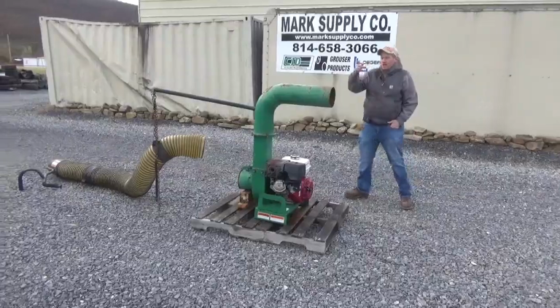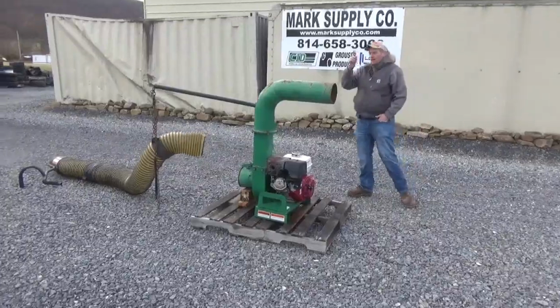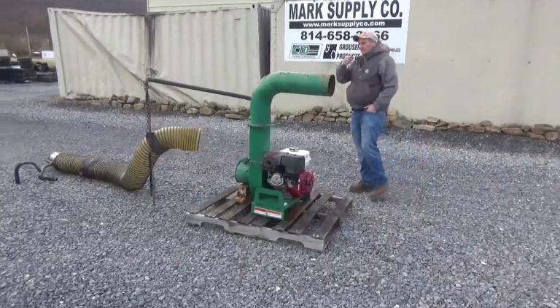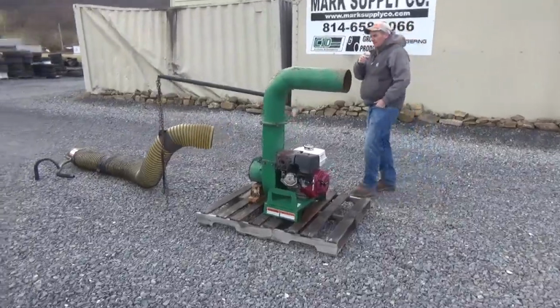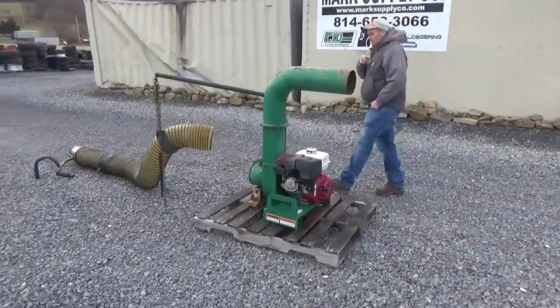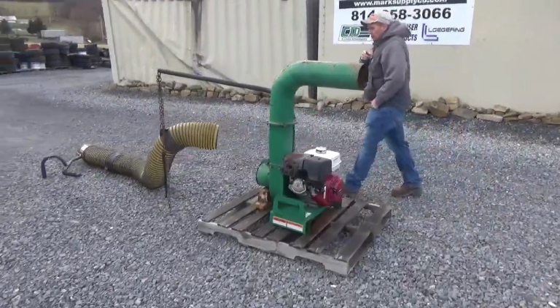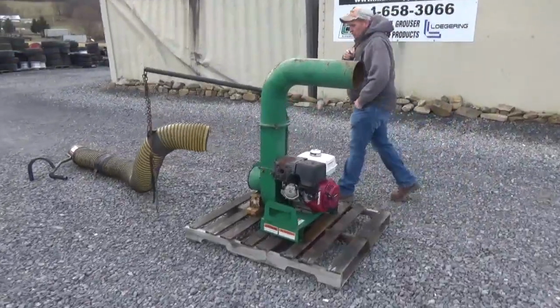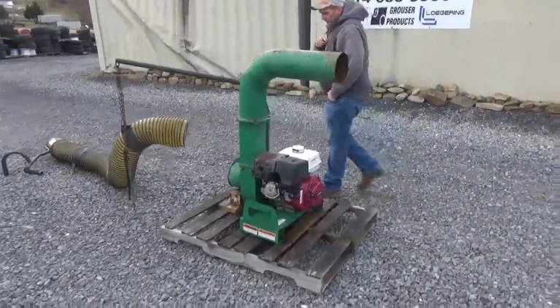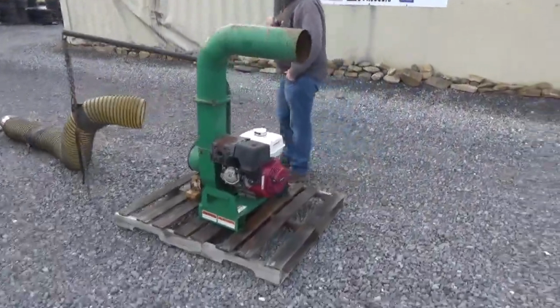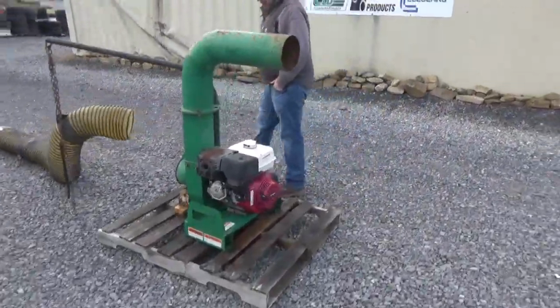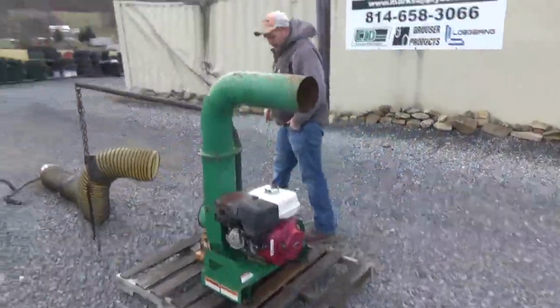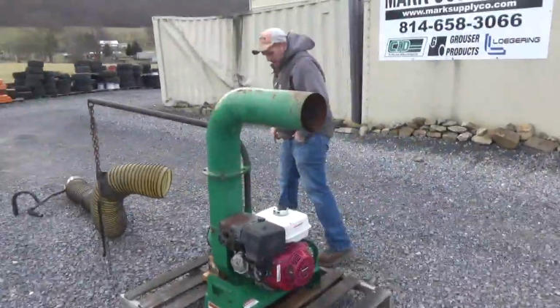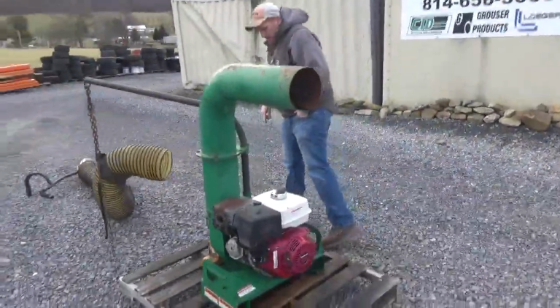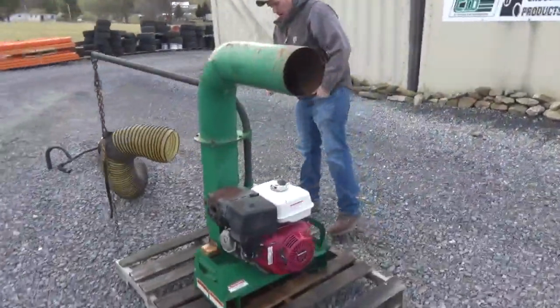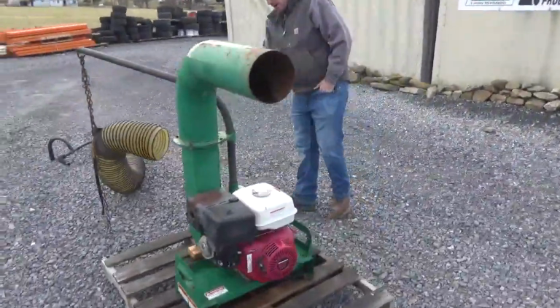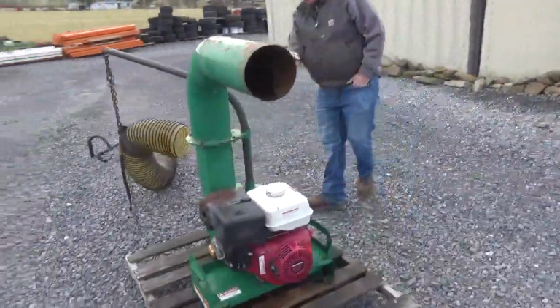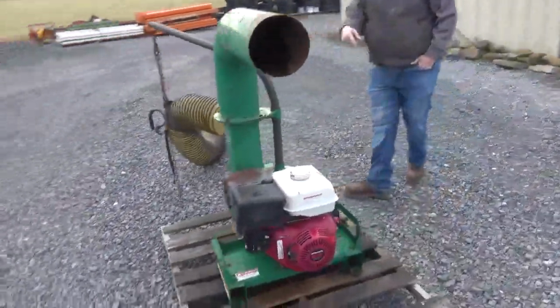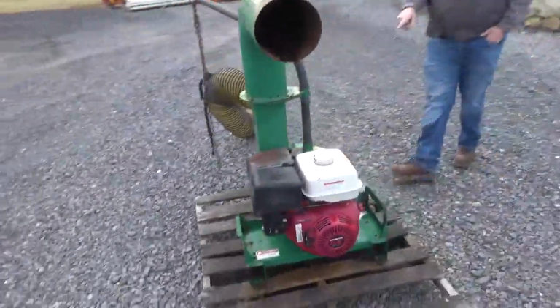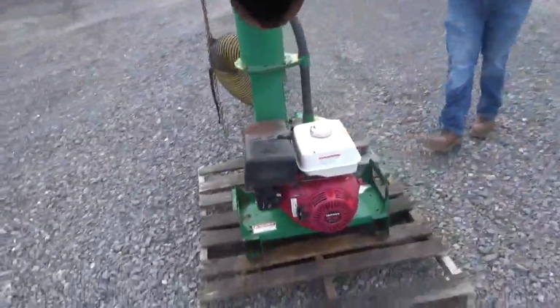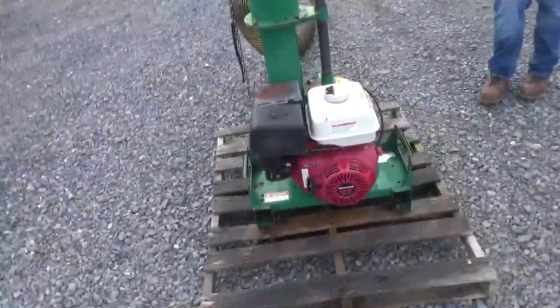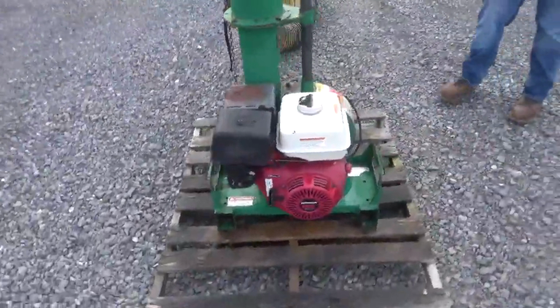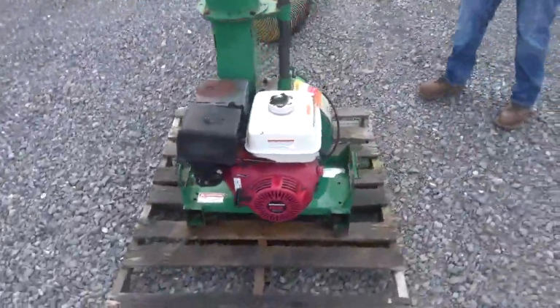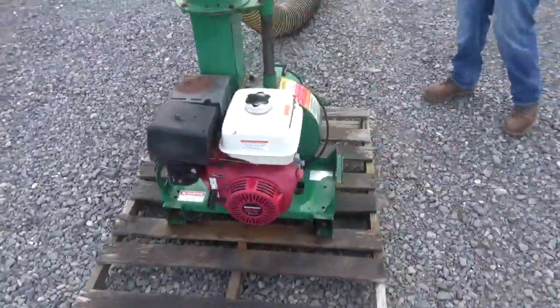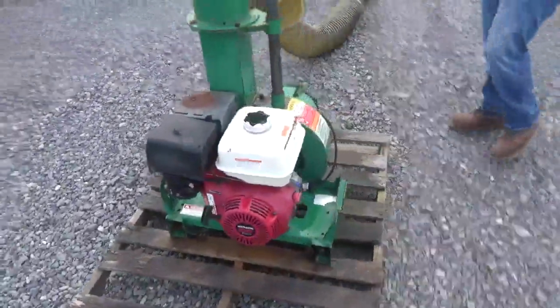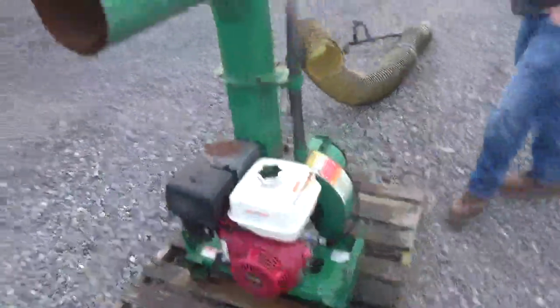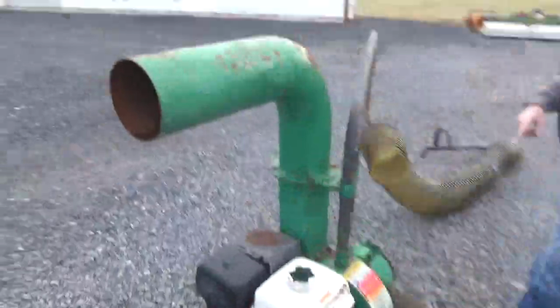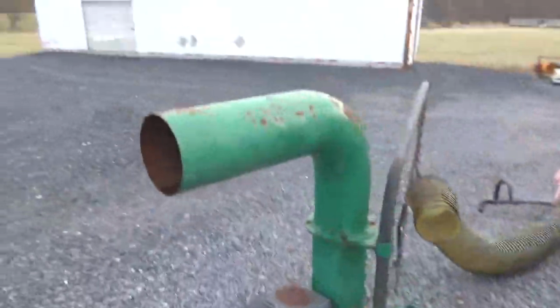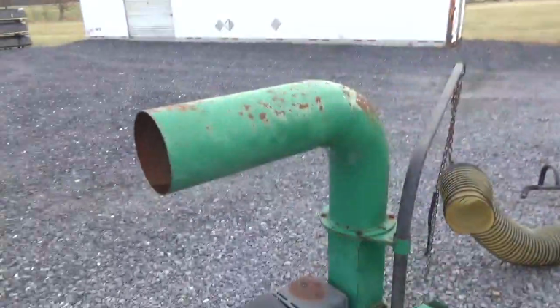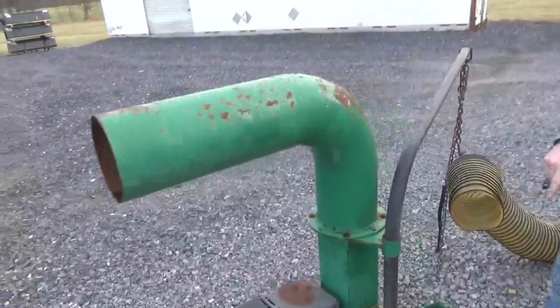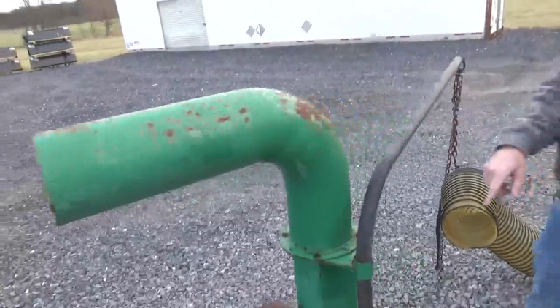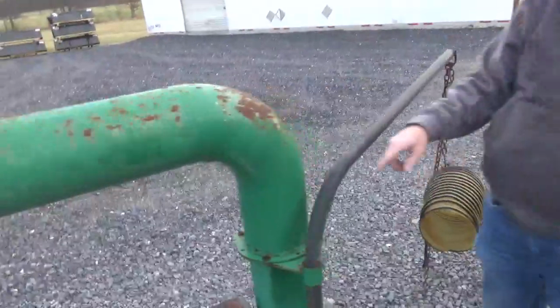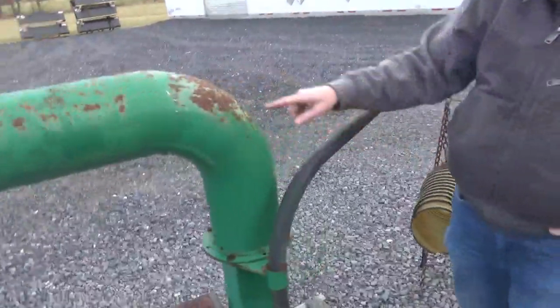It has an 8-inch suction and a 7-inch outlet. The lower housing is in very, very good shape — it's not all smashed up or anything.